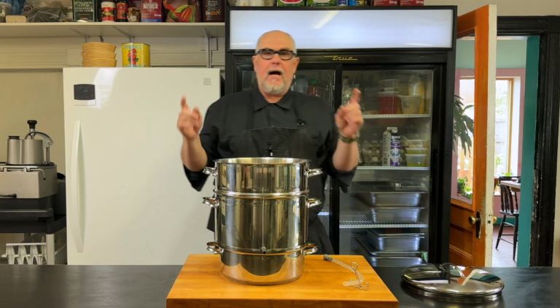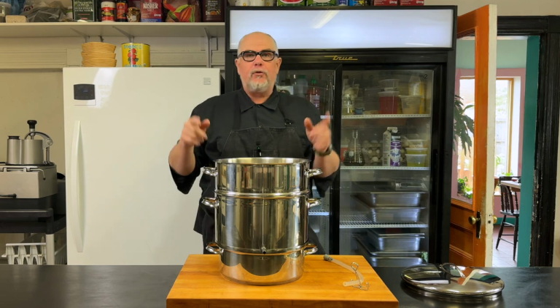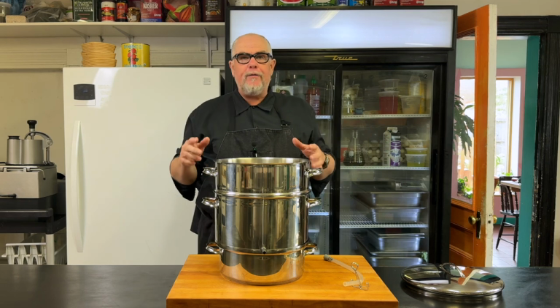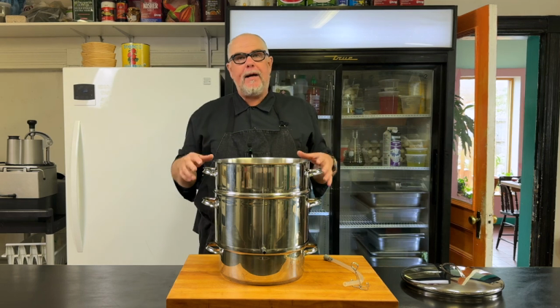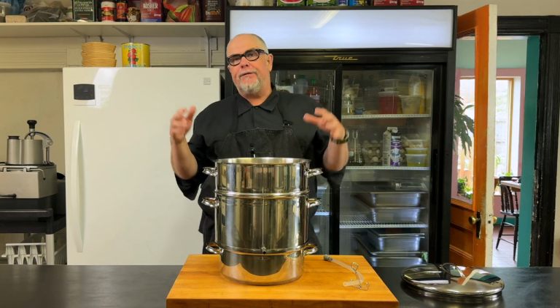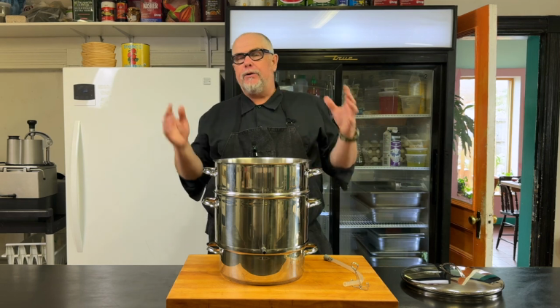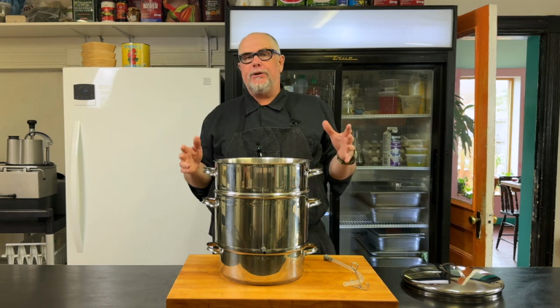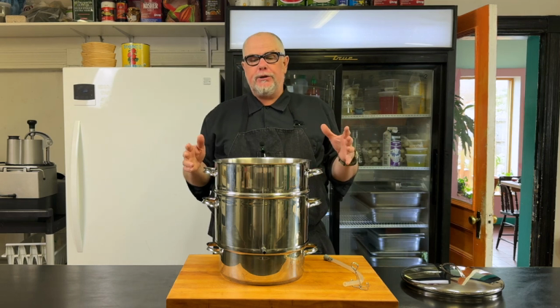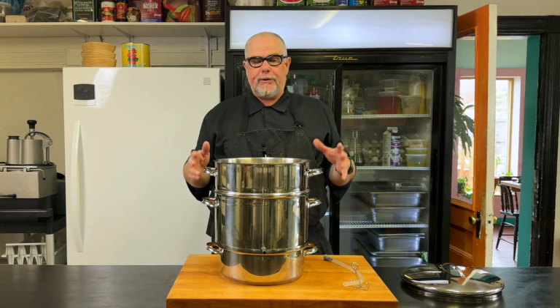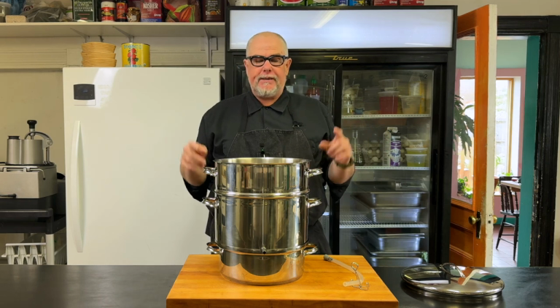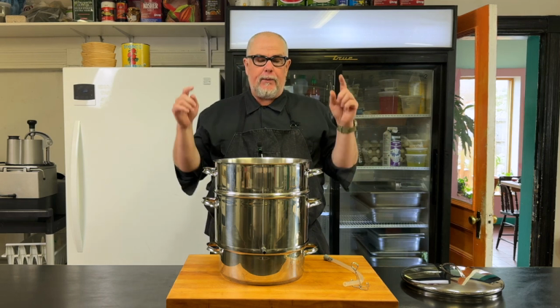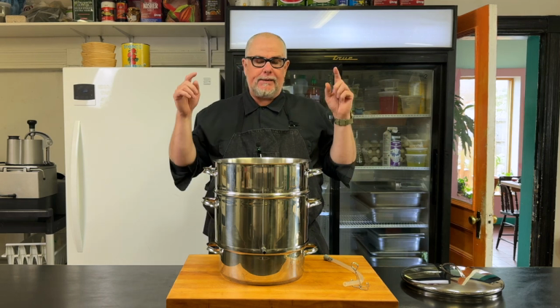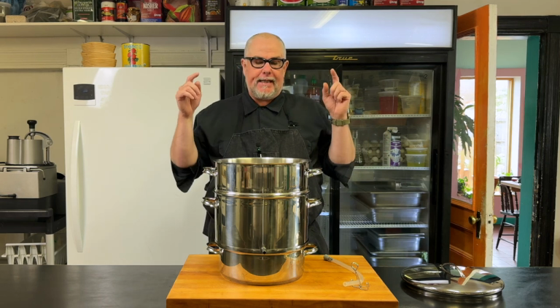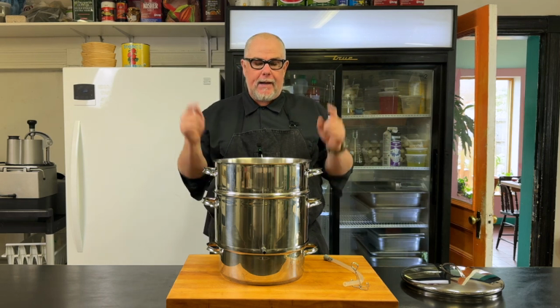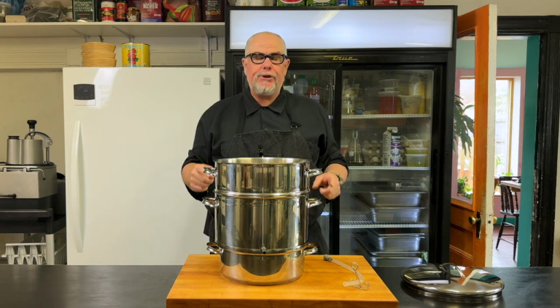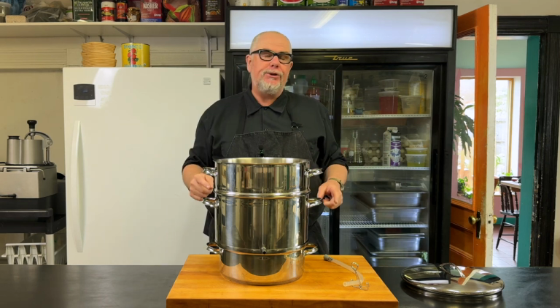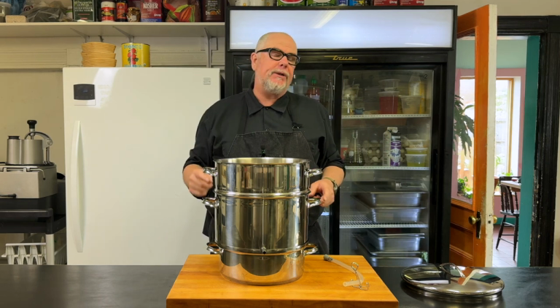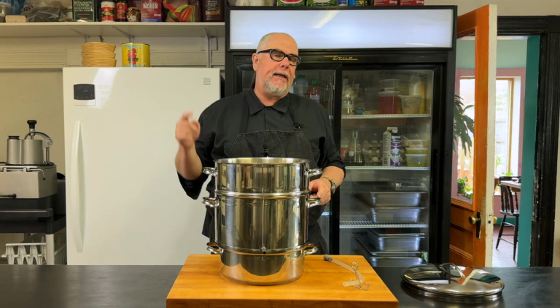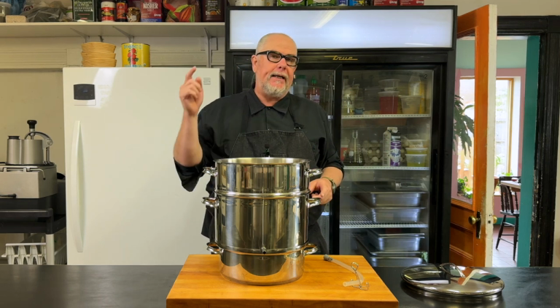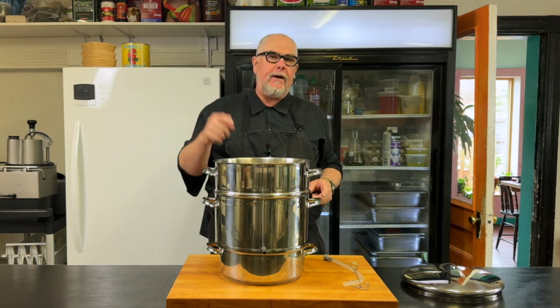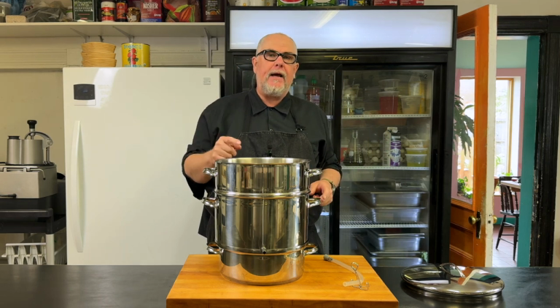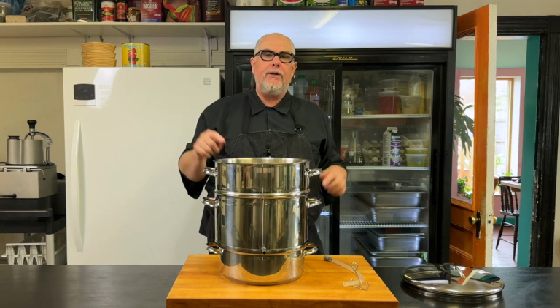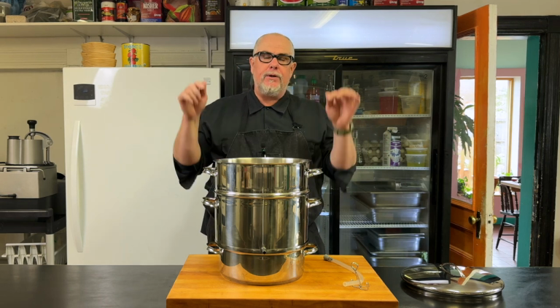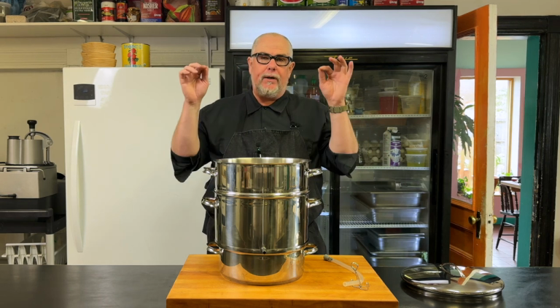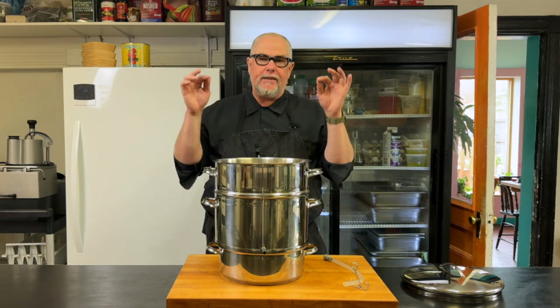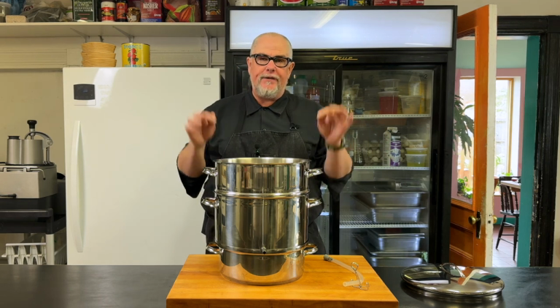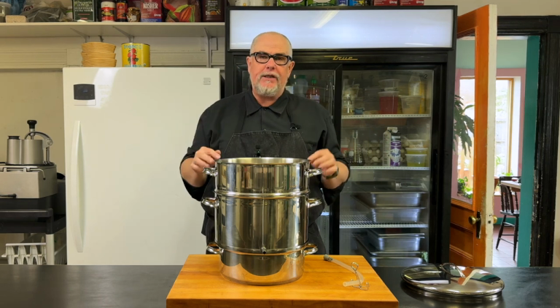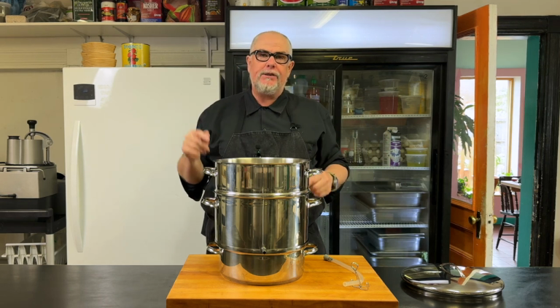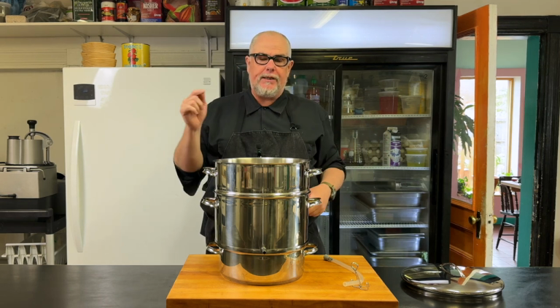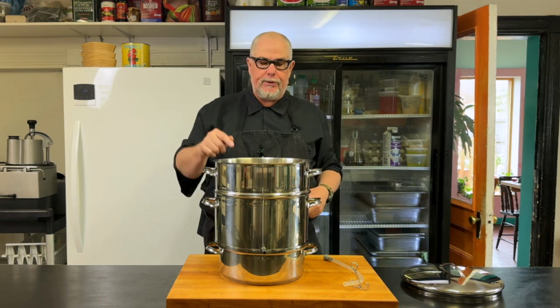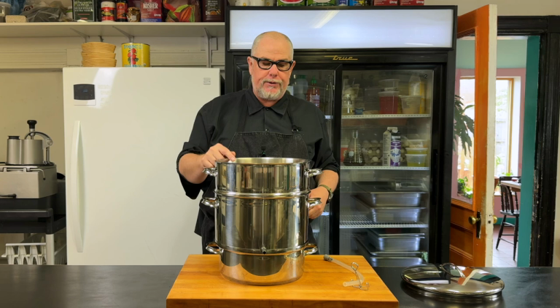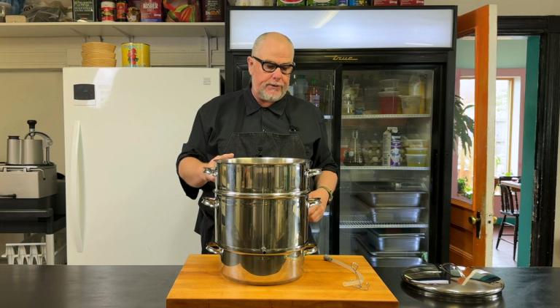I have 12 pounds of frozen gooseberries and I want to see how much juice I can get out of that using one of these Finnish steam juicers.